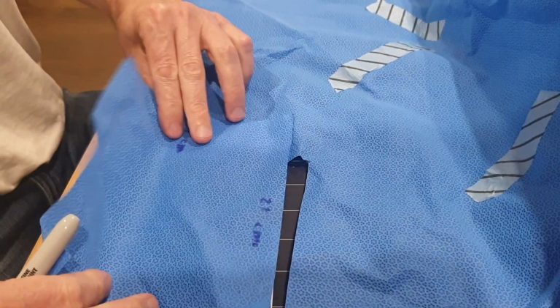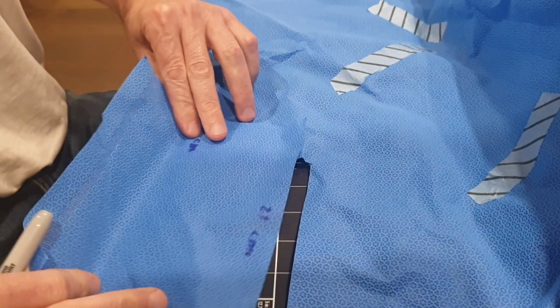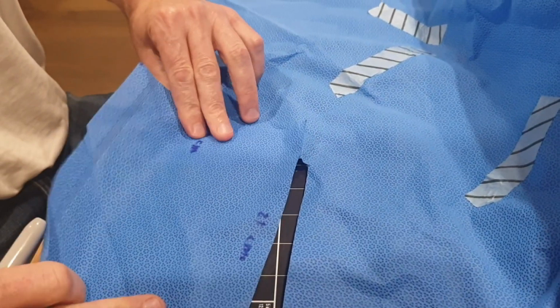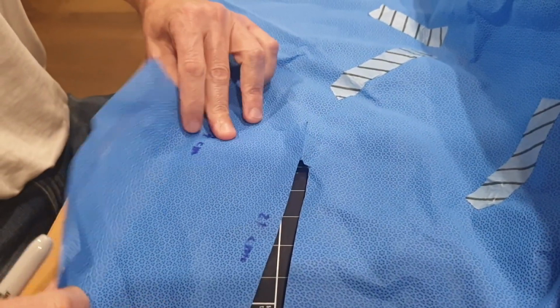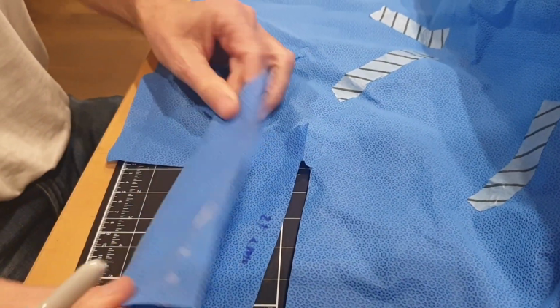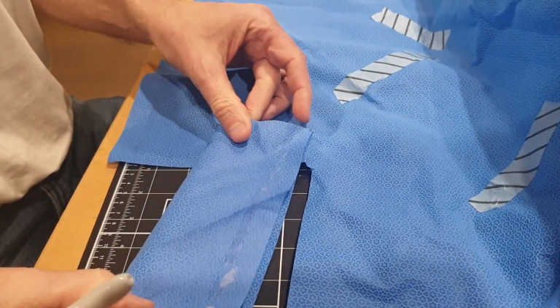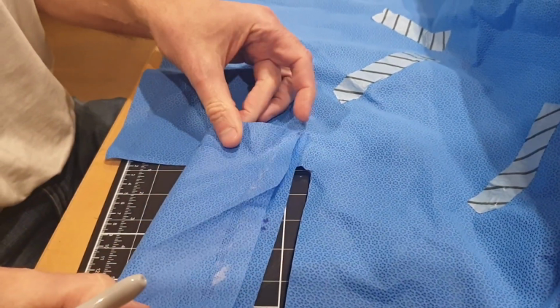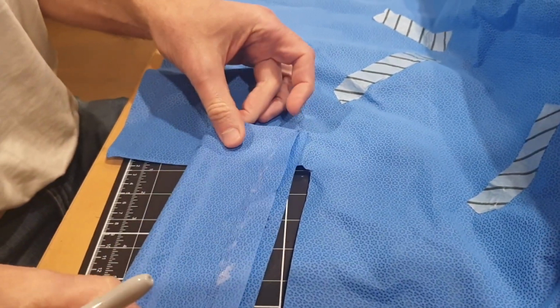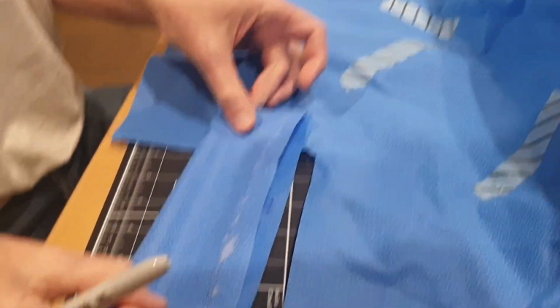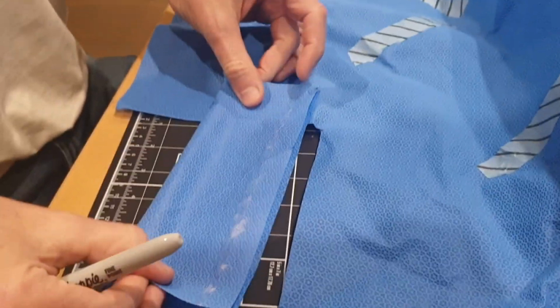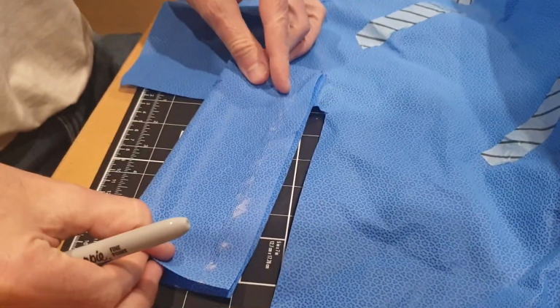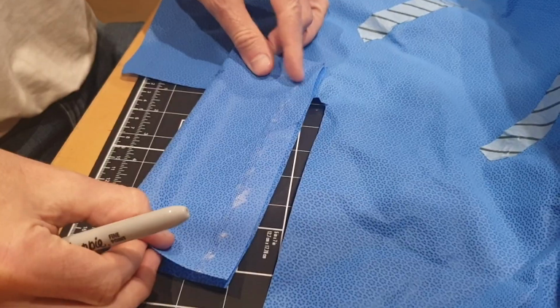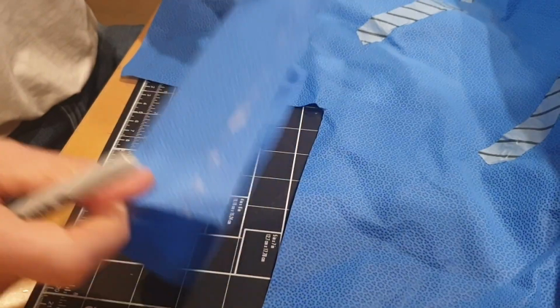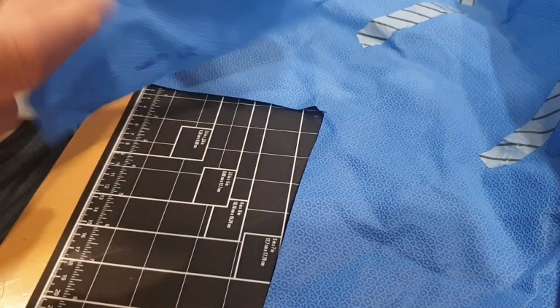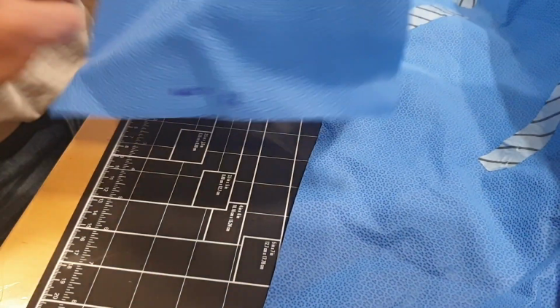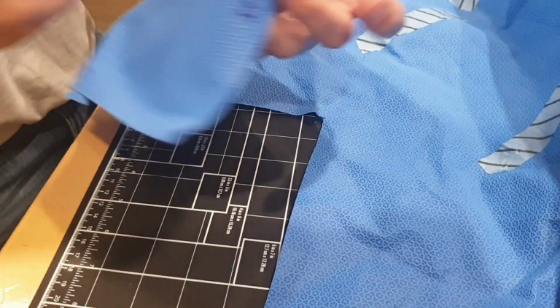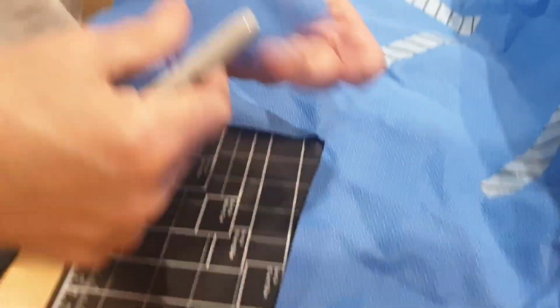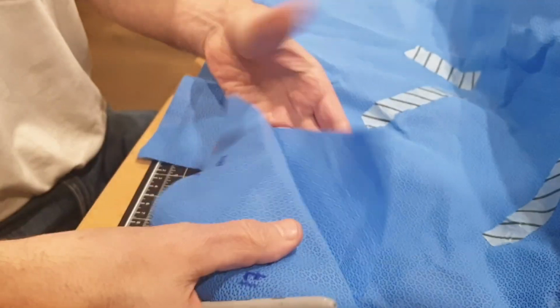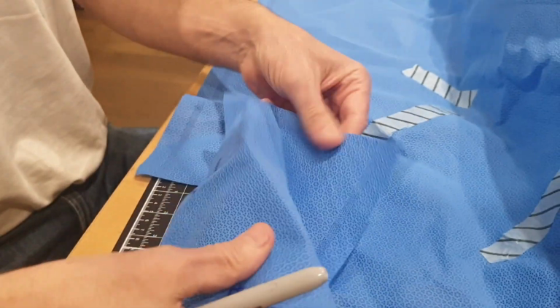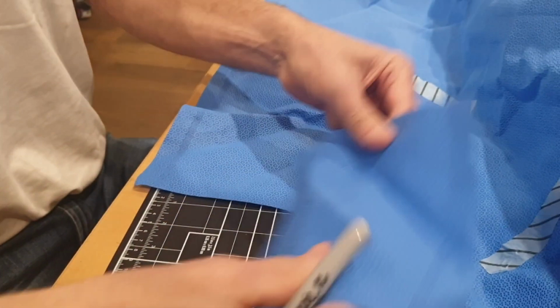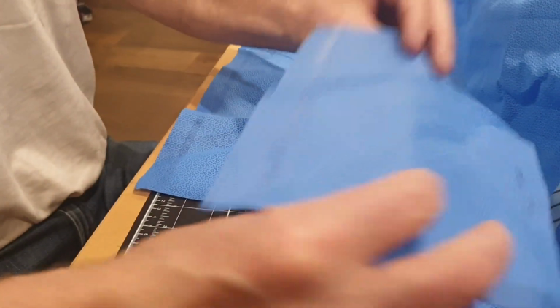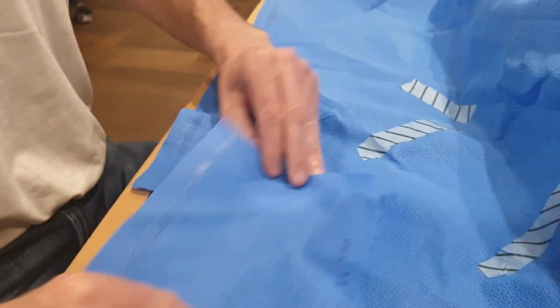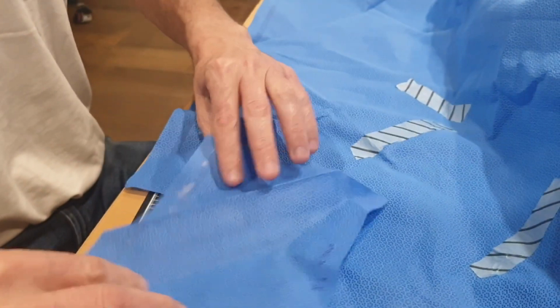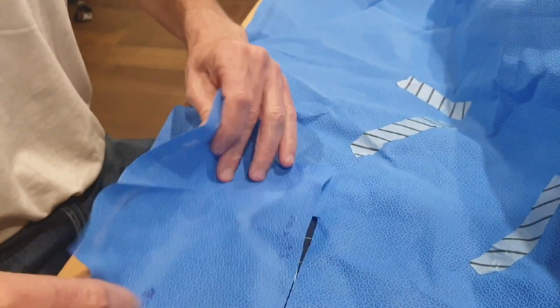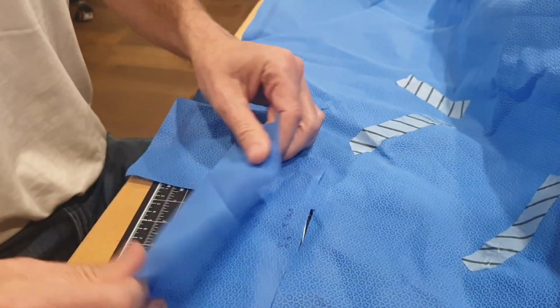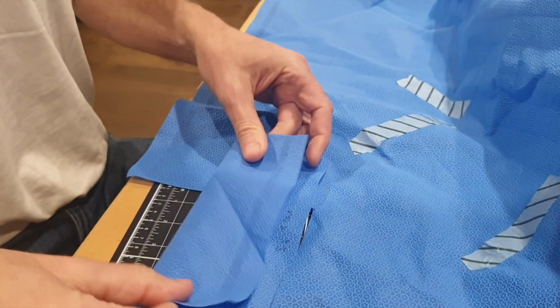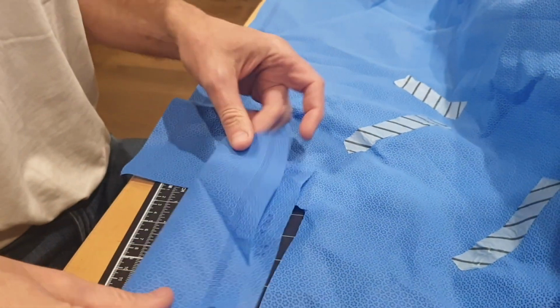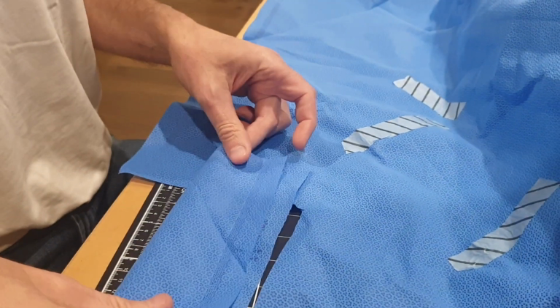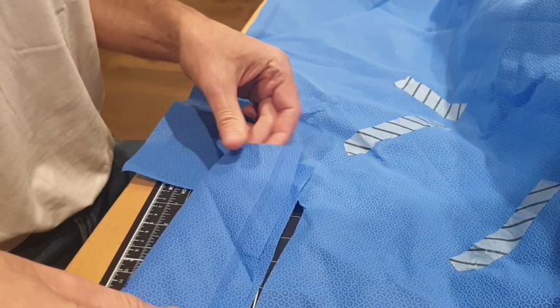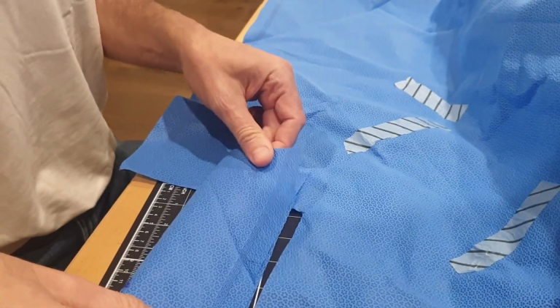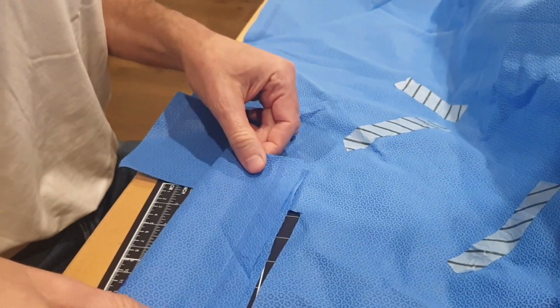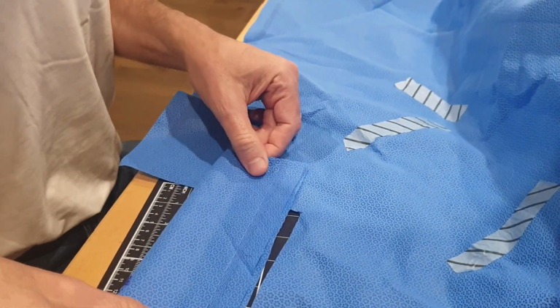Fold the material in half lengthways and then make a hole in both three corners, ideally with a hole punch.